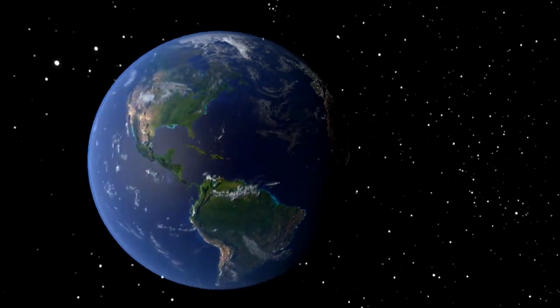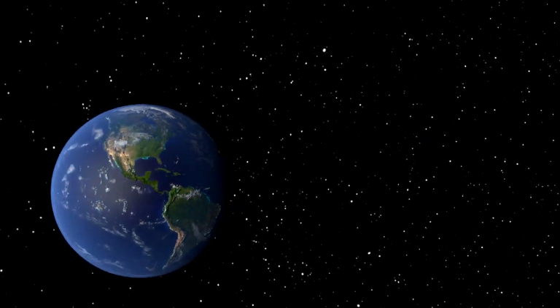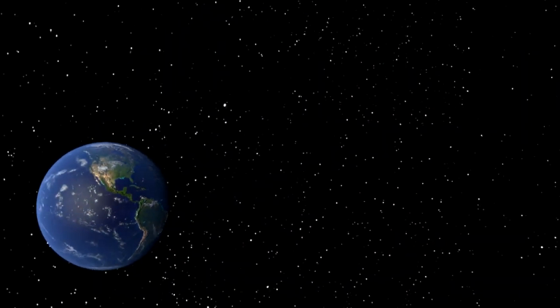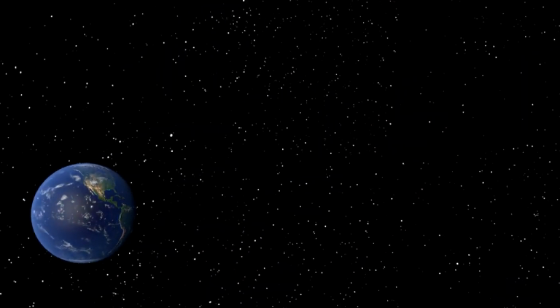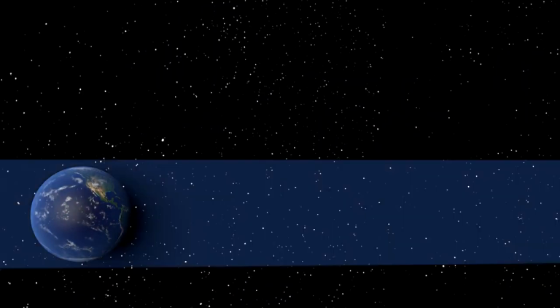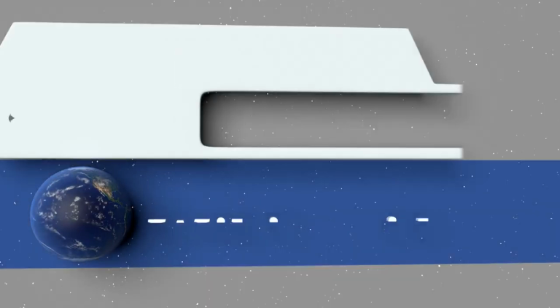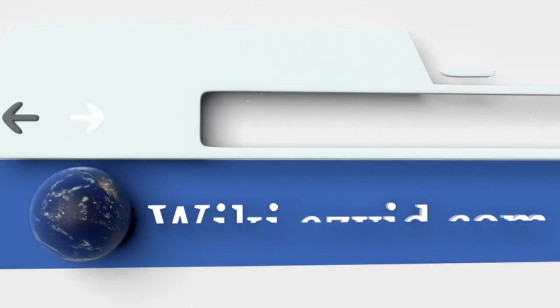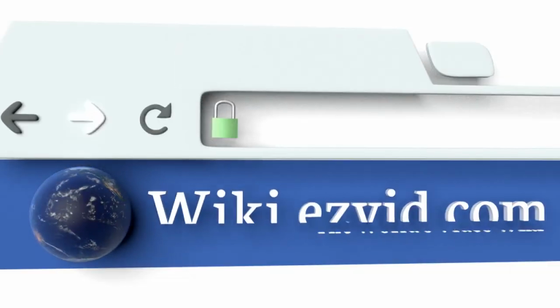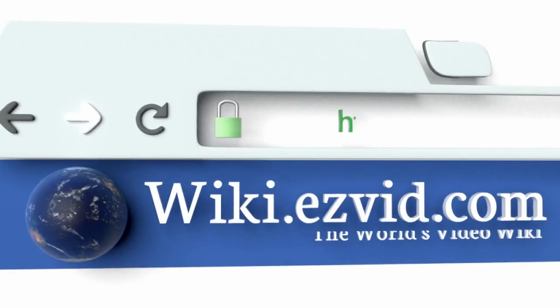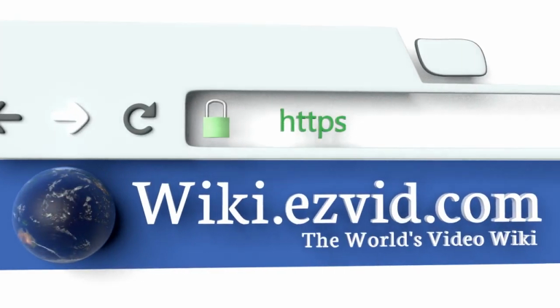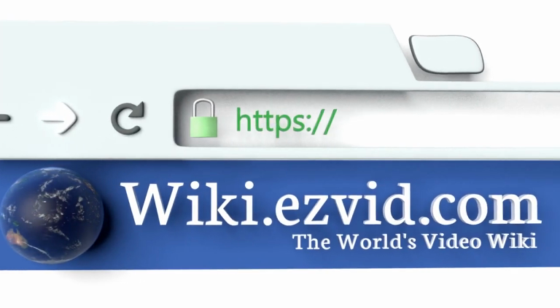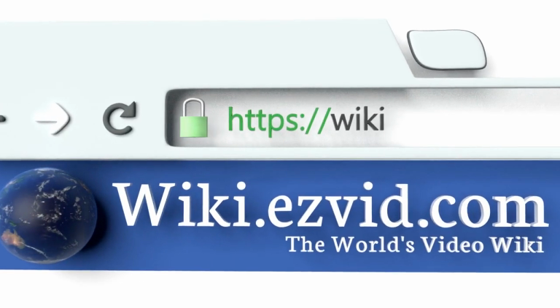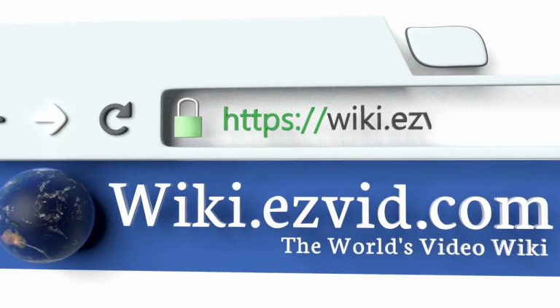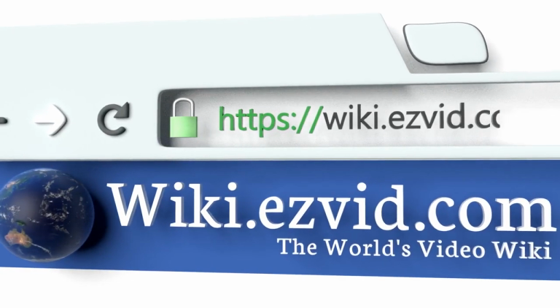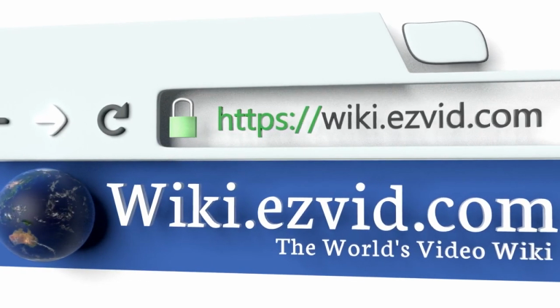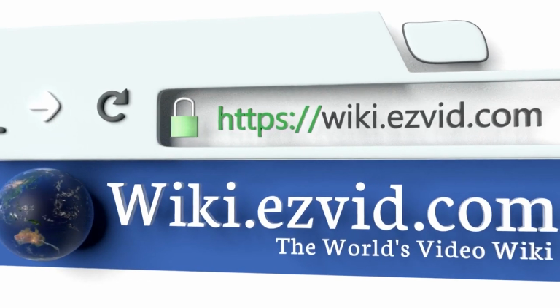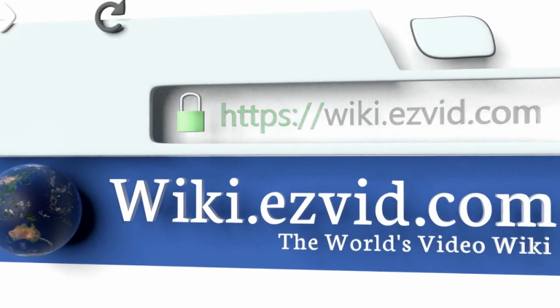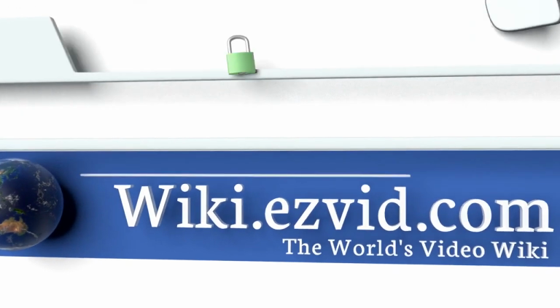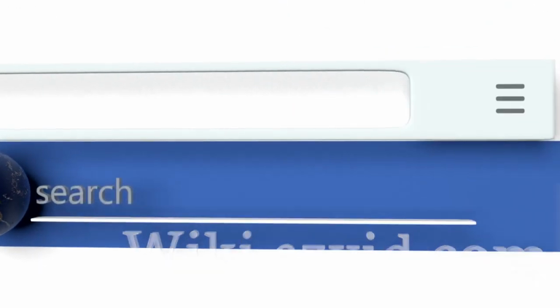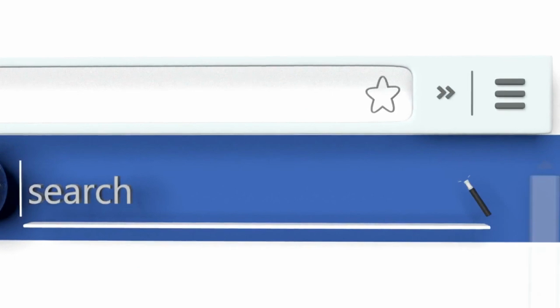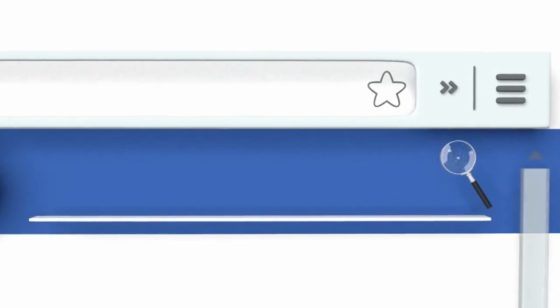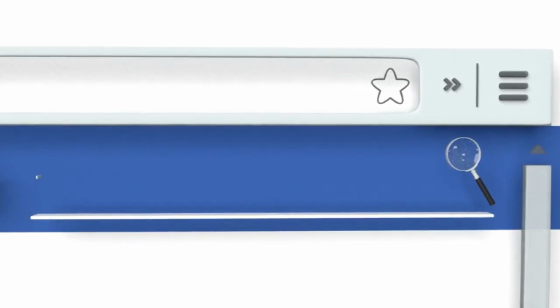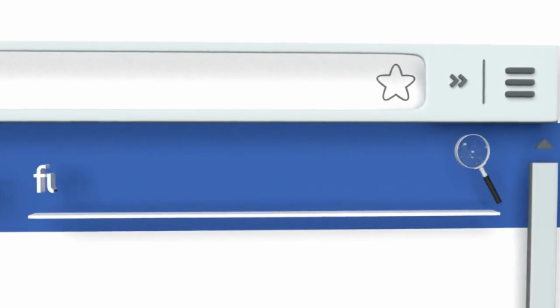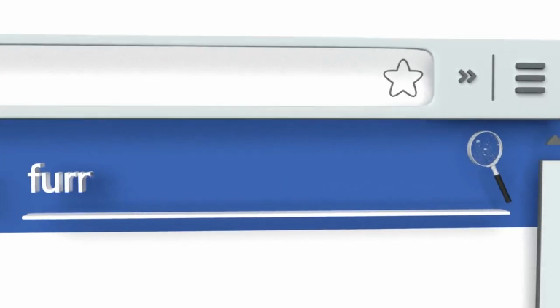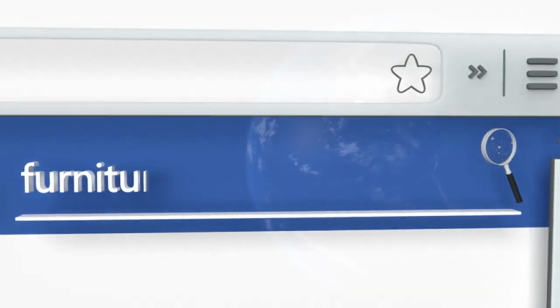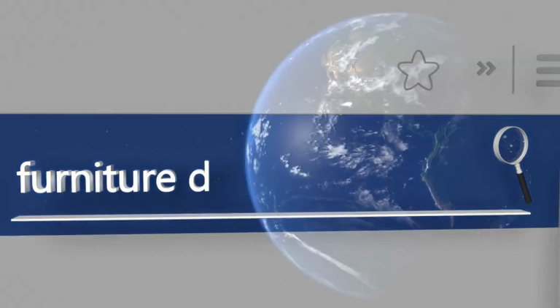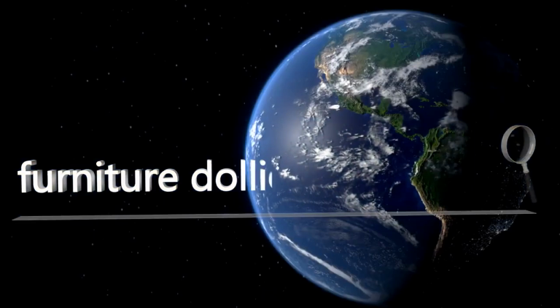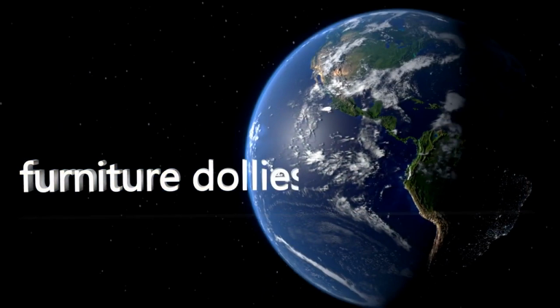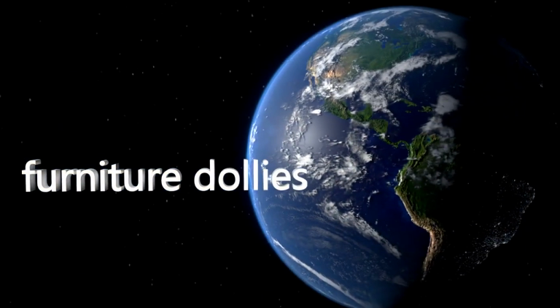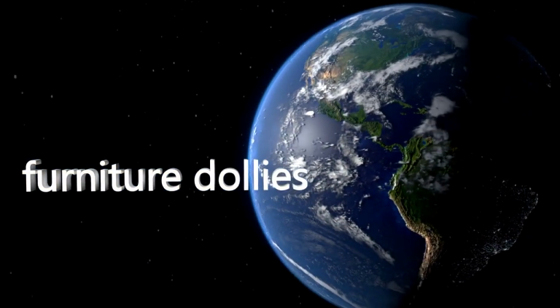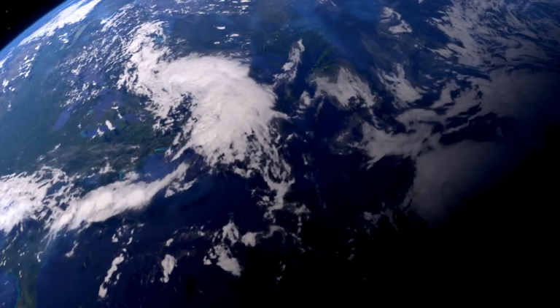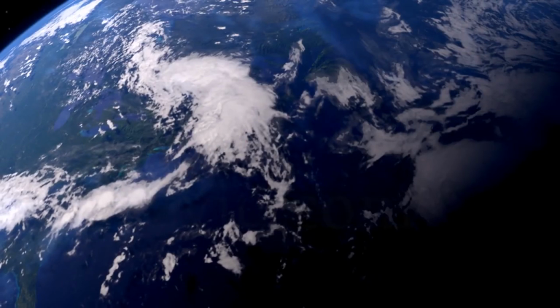To see all of our choices, go to wiki.easyvid.com and search for furniture dollies, or click beneath this video.